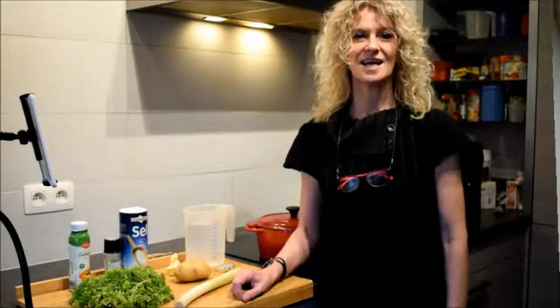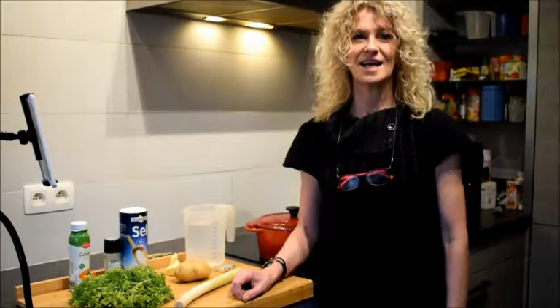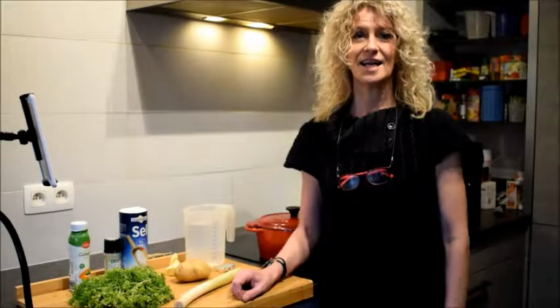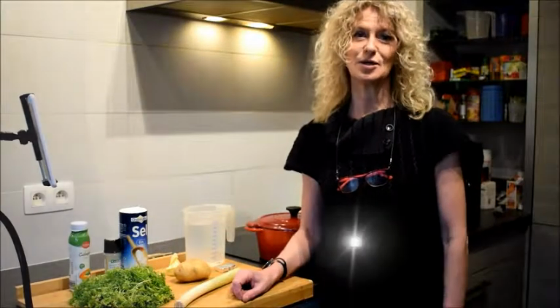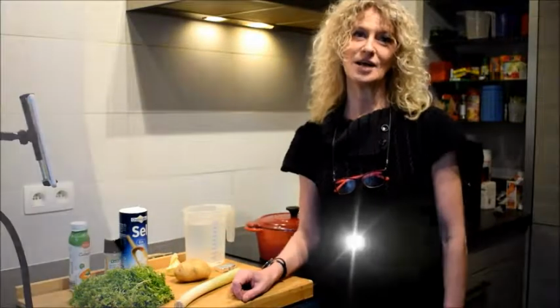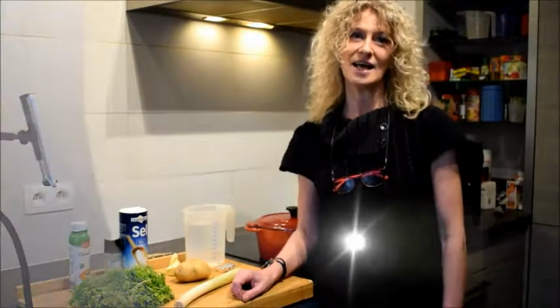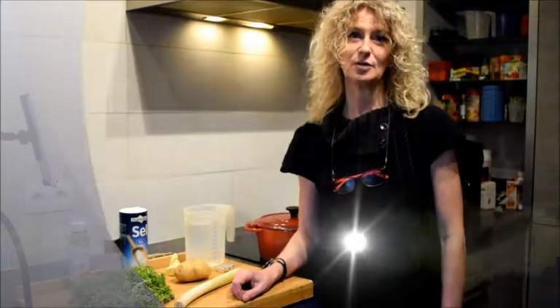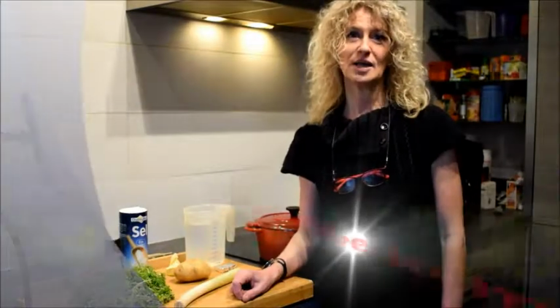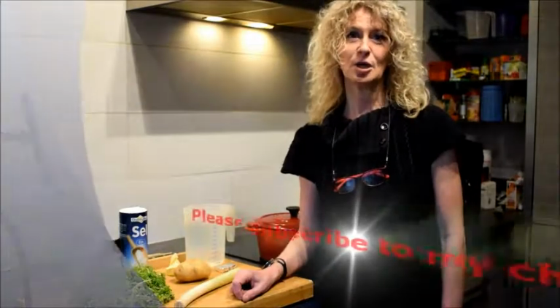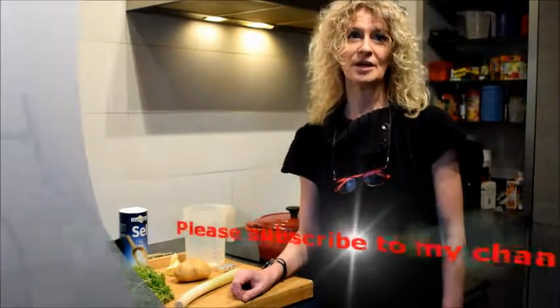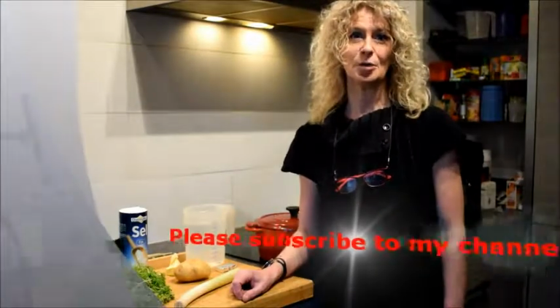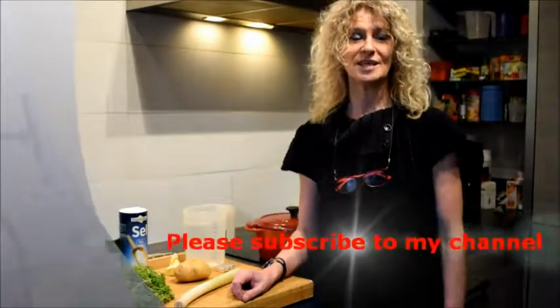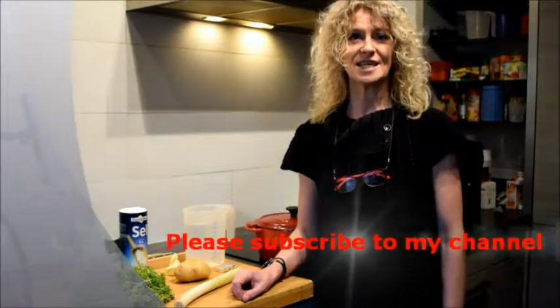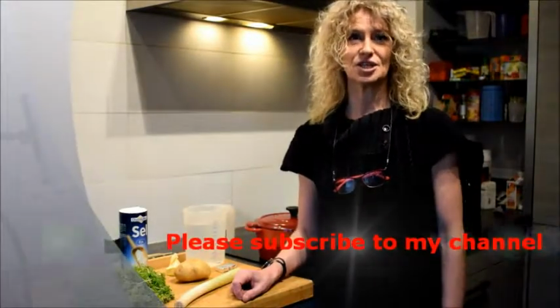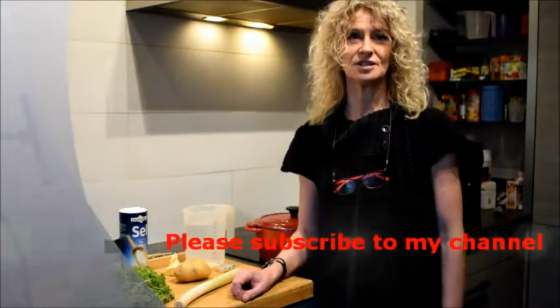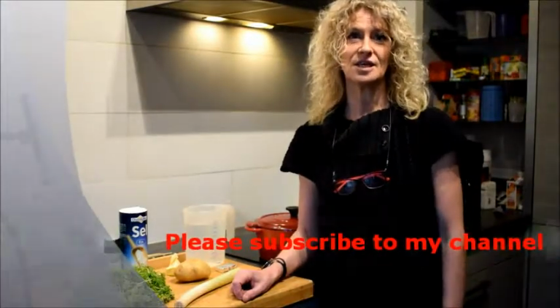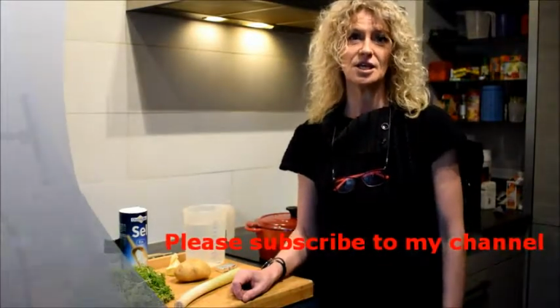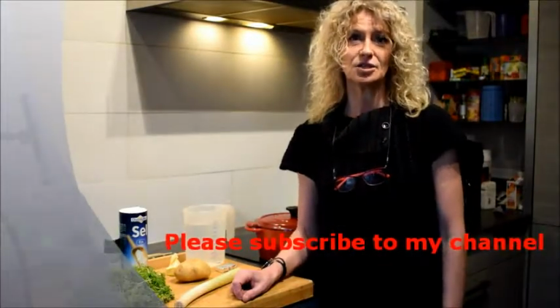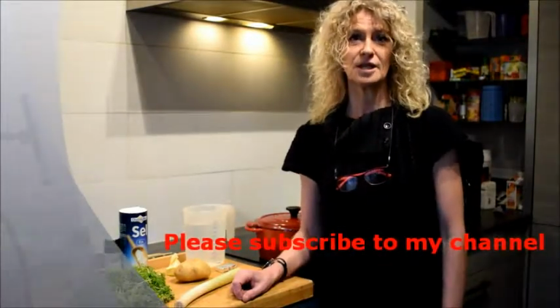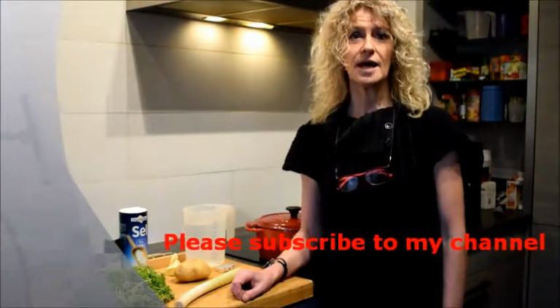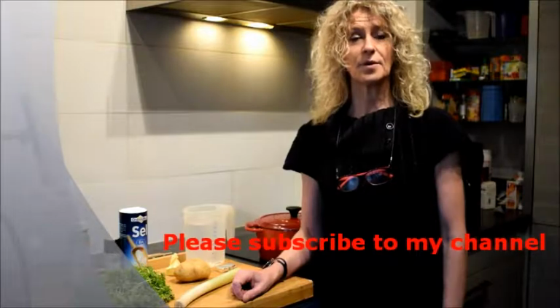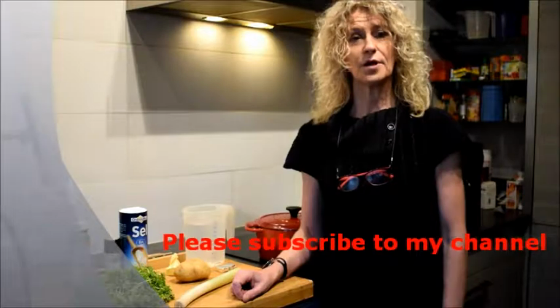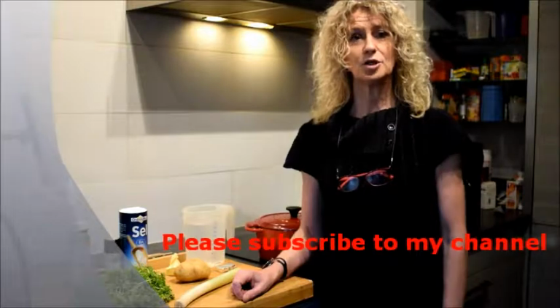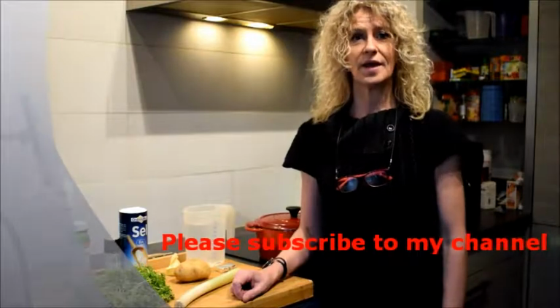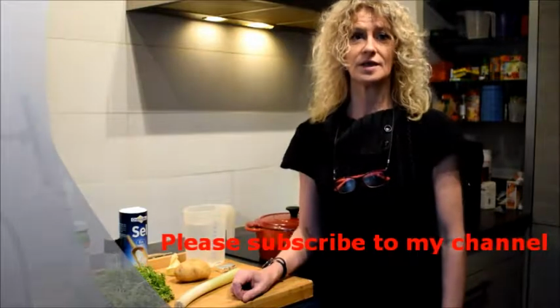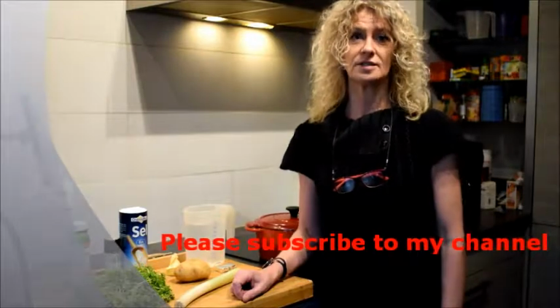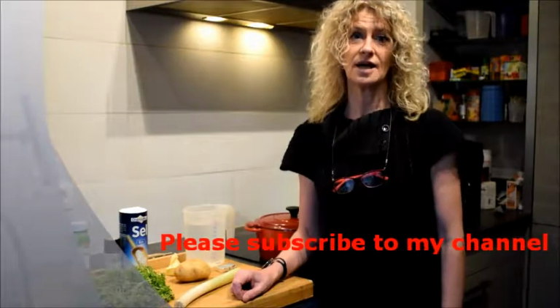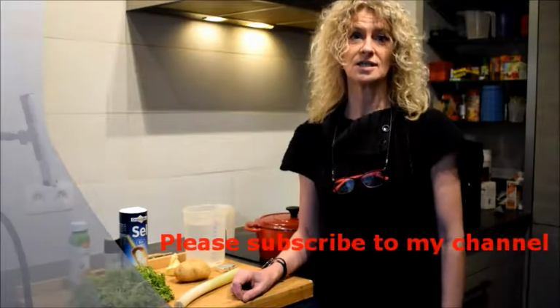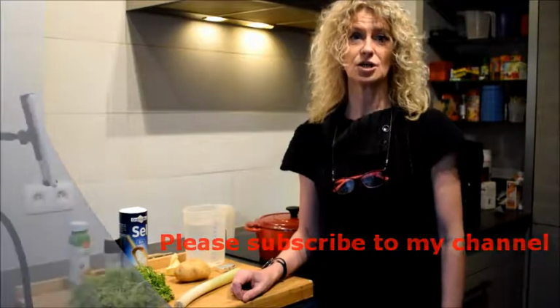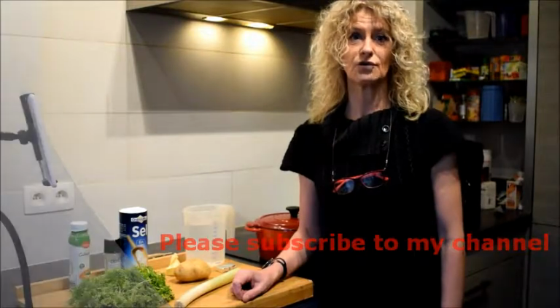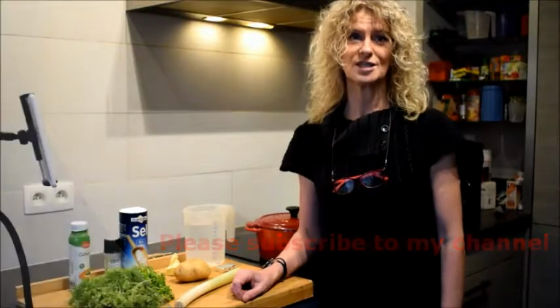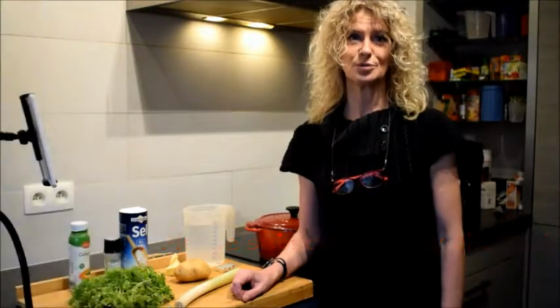Hello and welcome in Dominique's kitchen. Today I'm going to make a nice chervil soup.